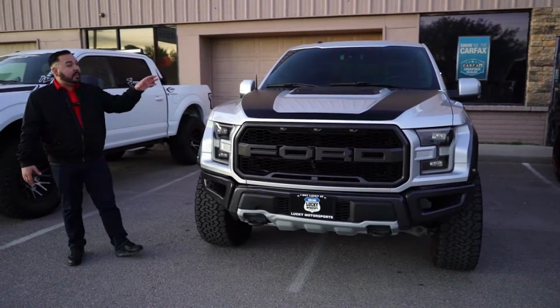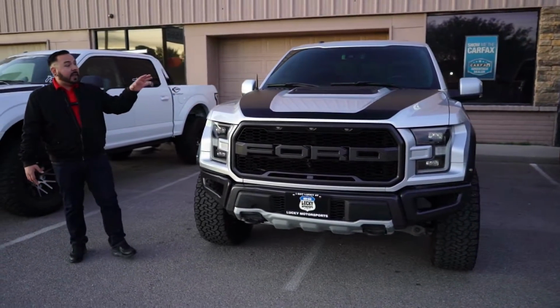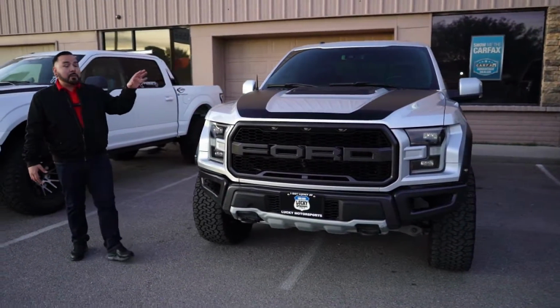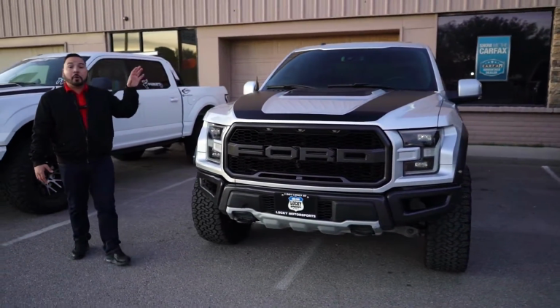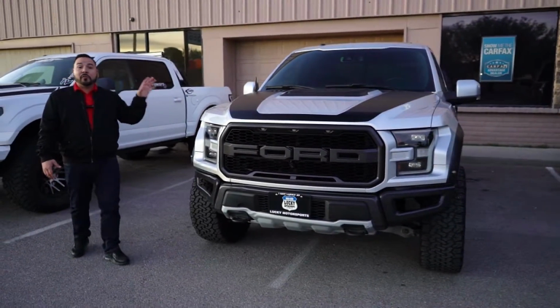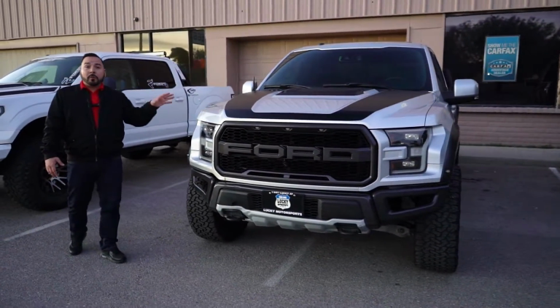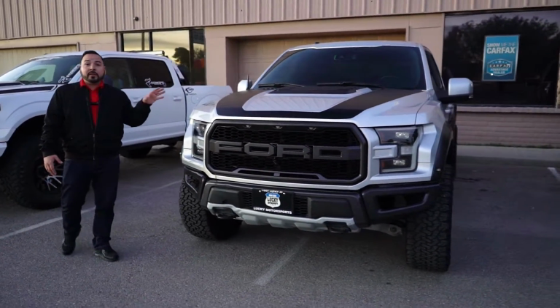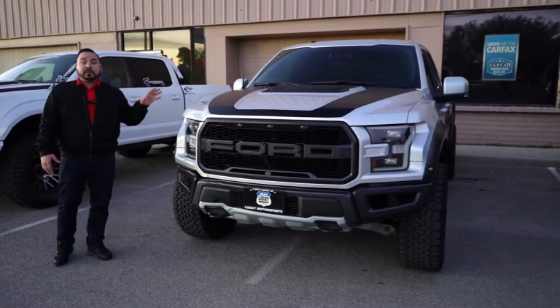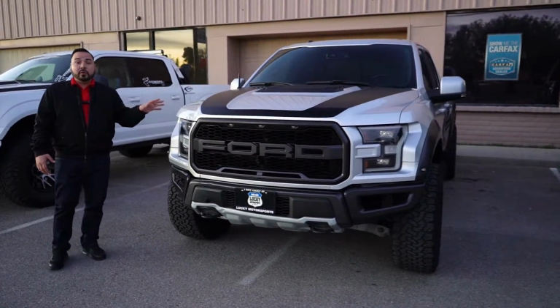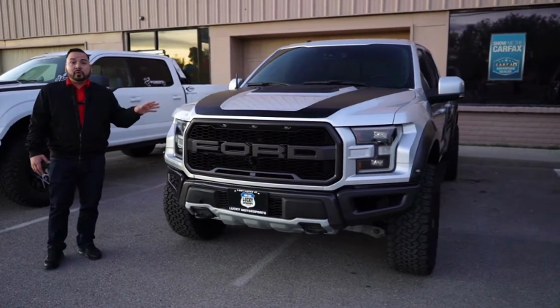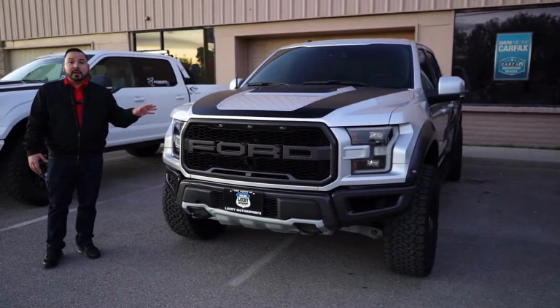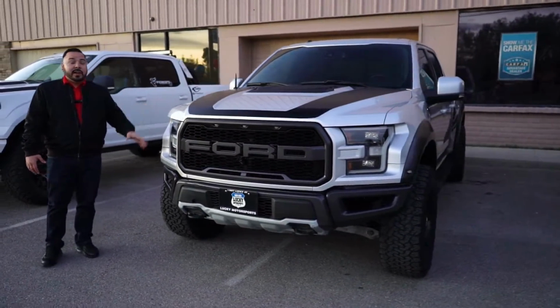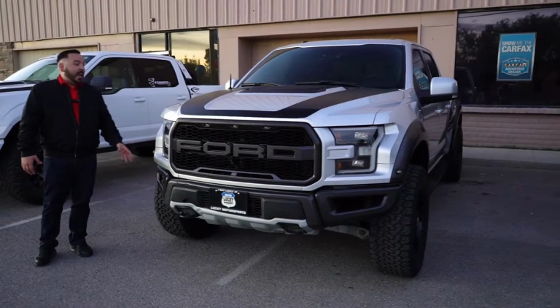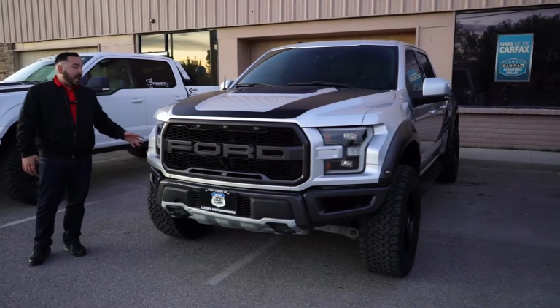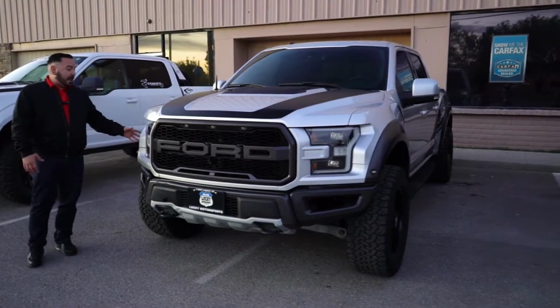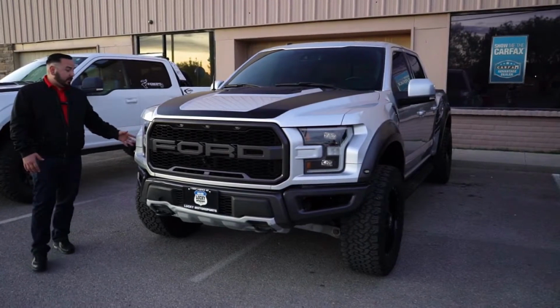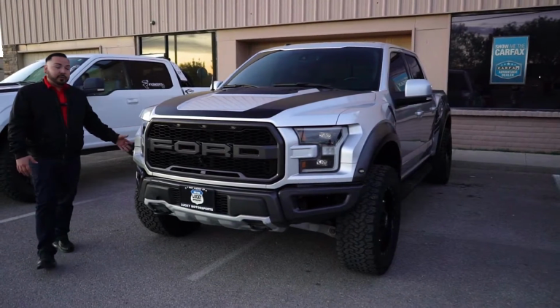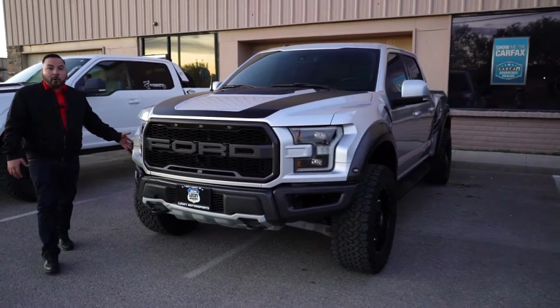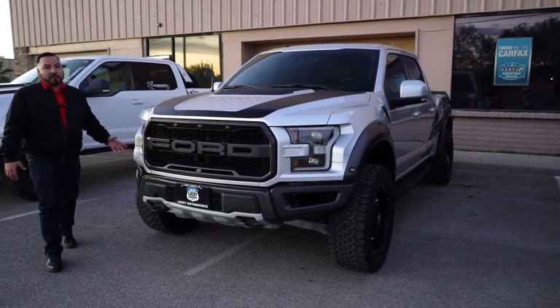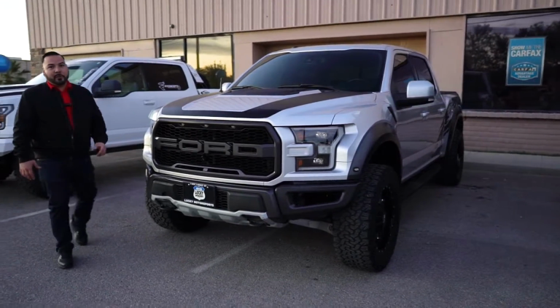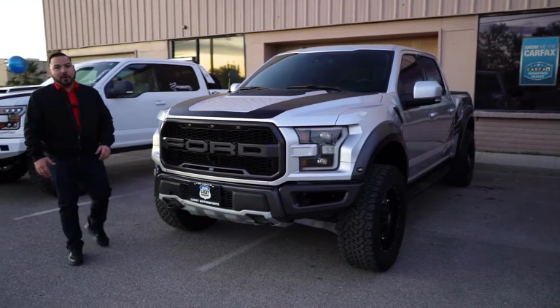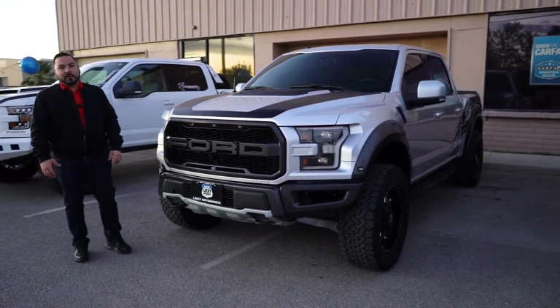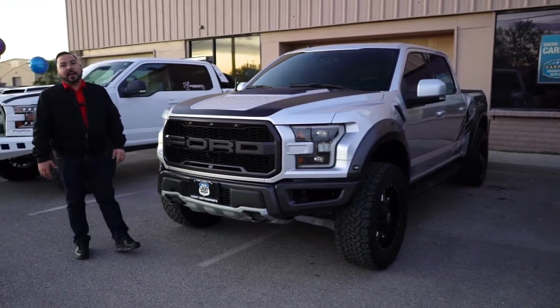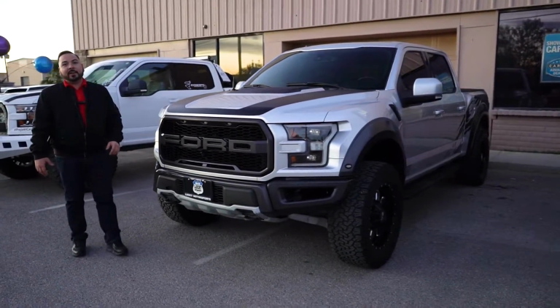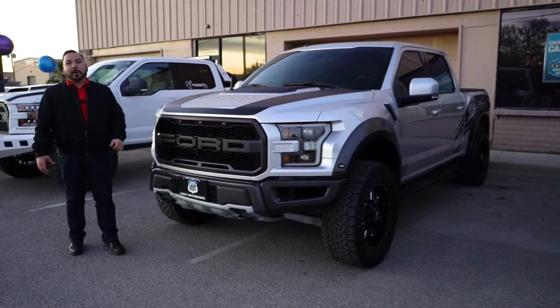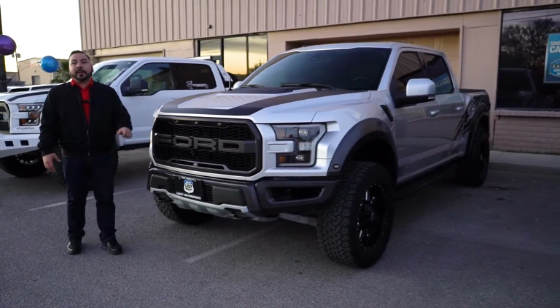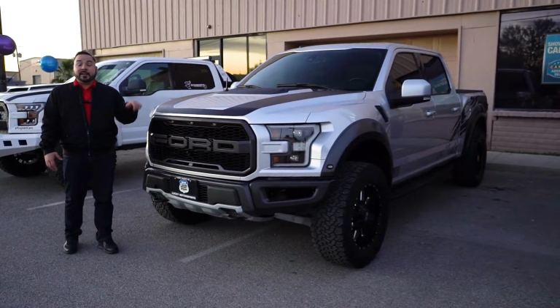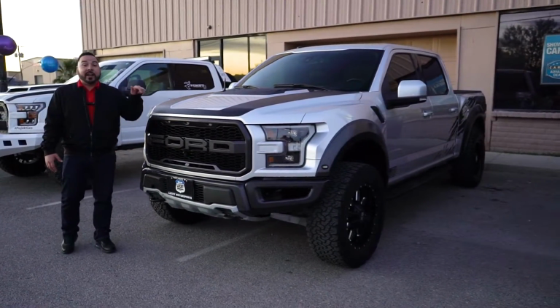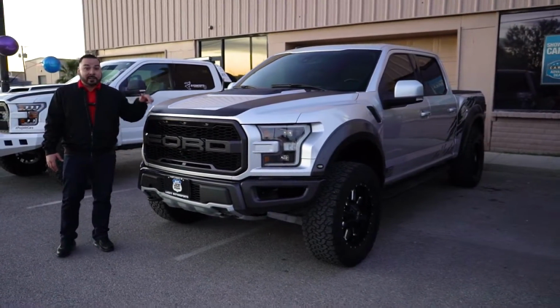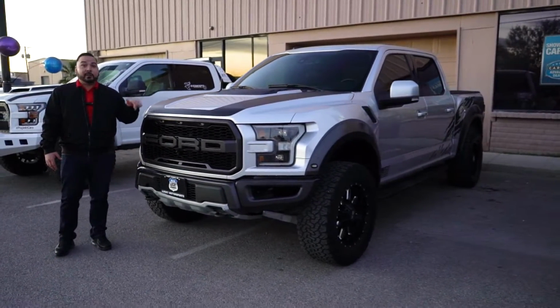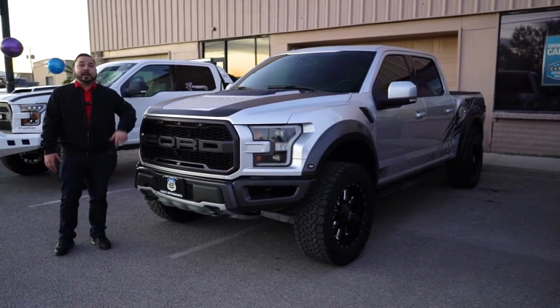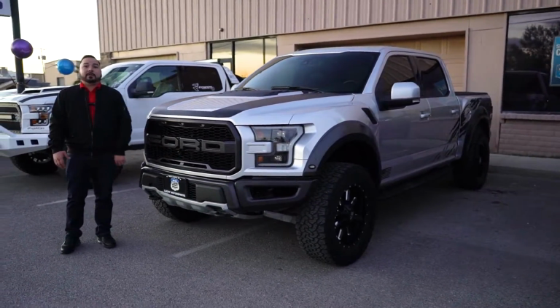They upgraded the exhaust, intake, performance tune, and so much more. You guys need to hurry in and check this one out.